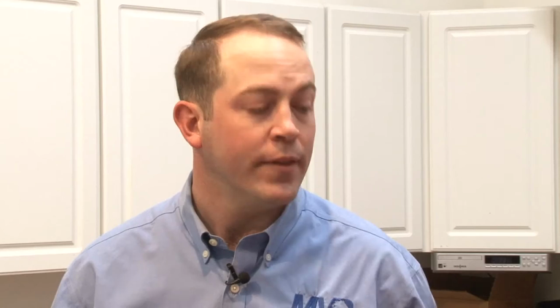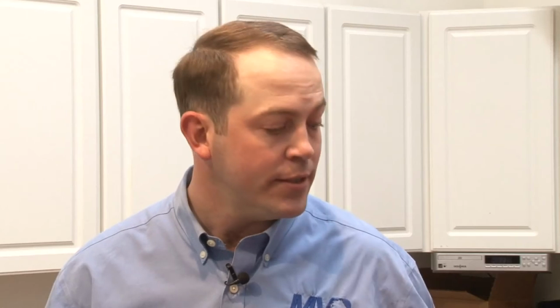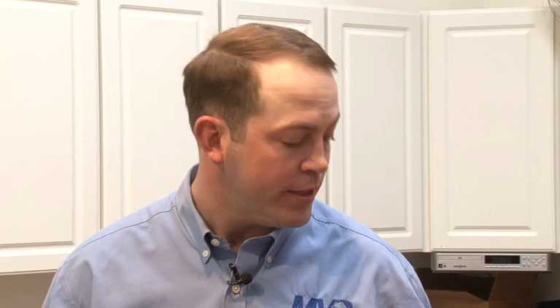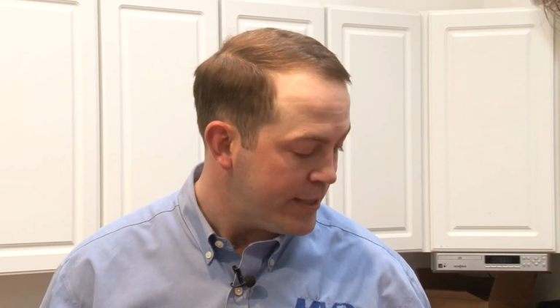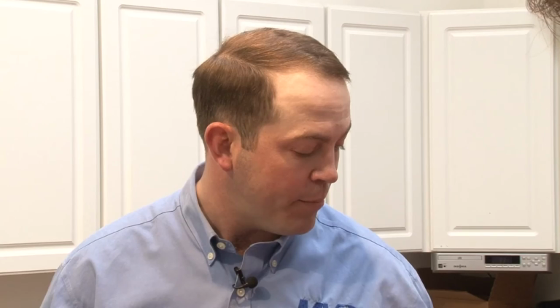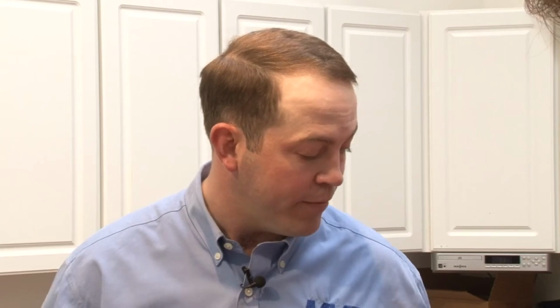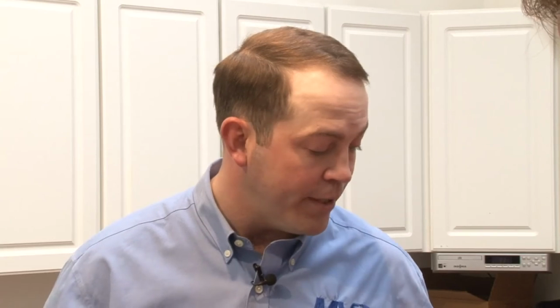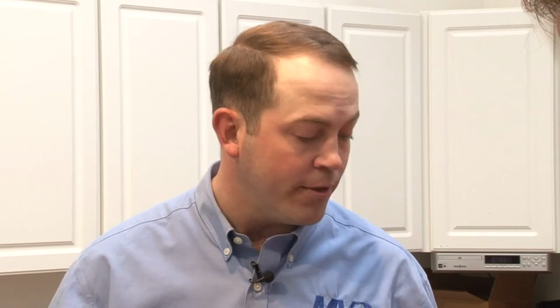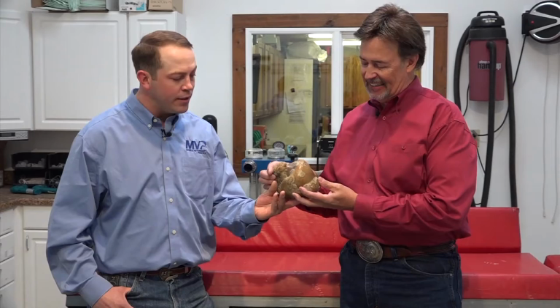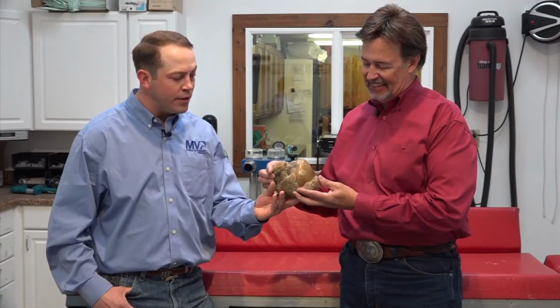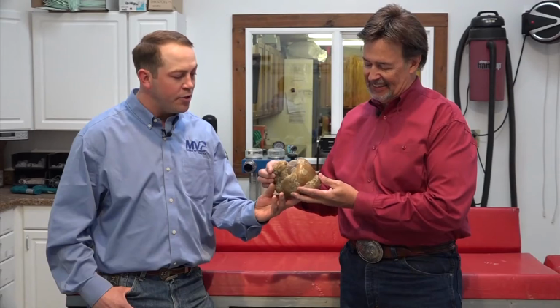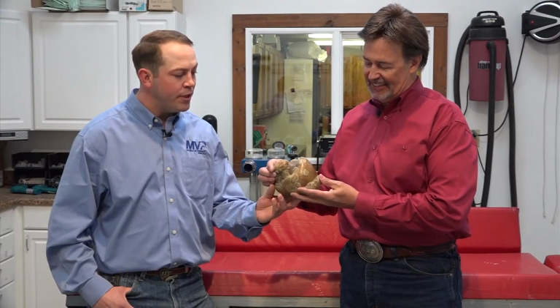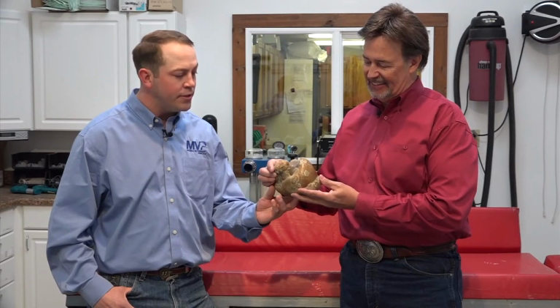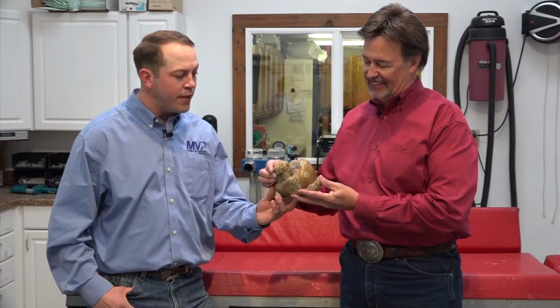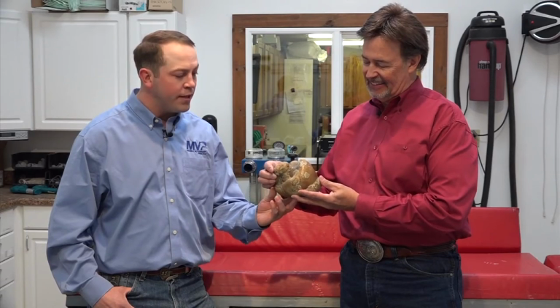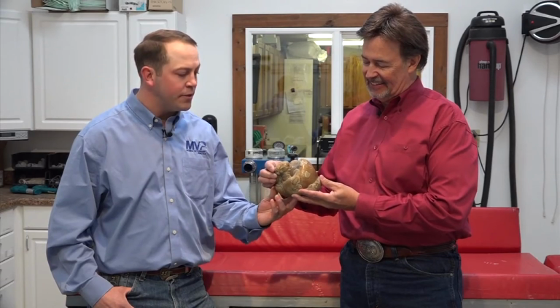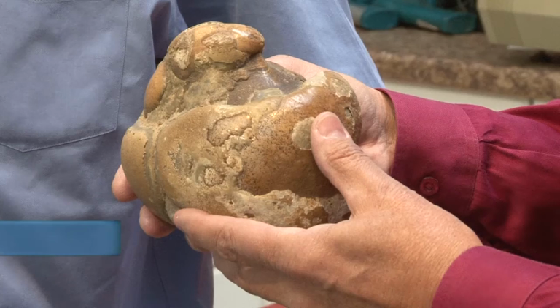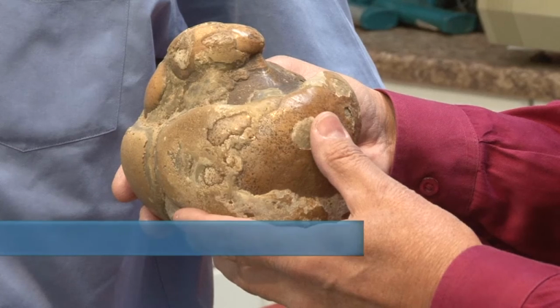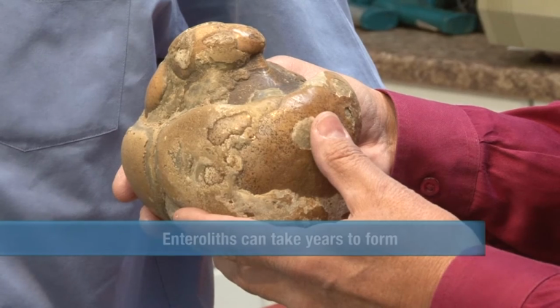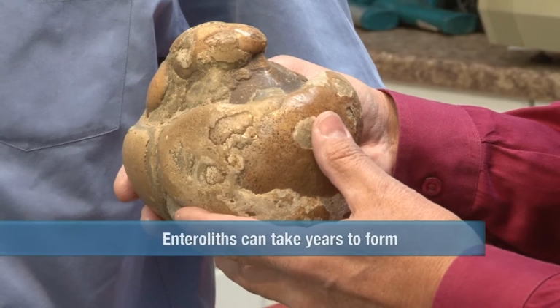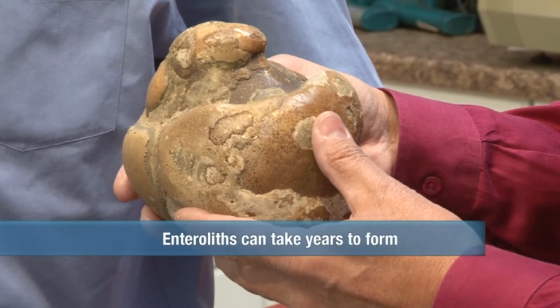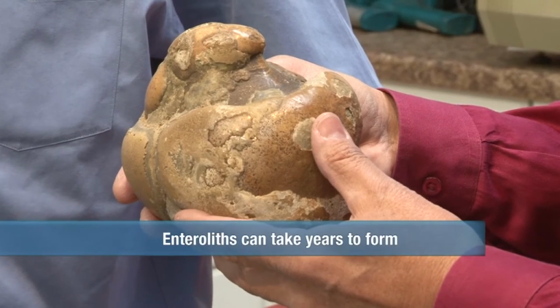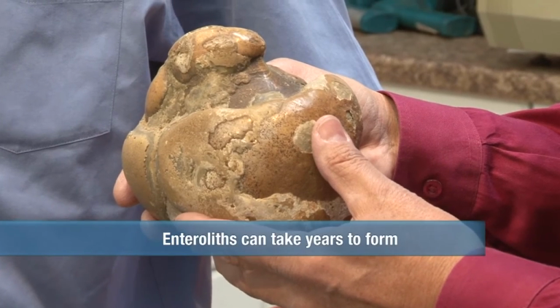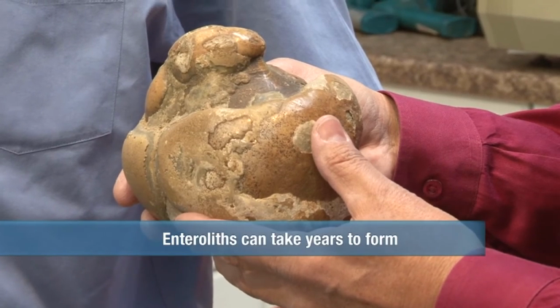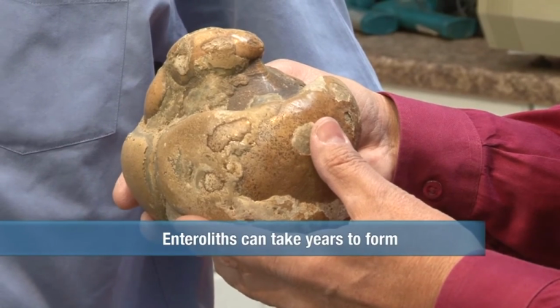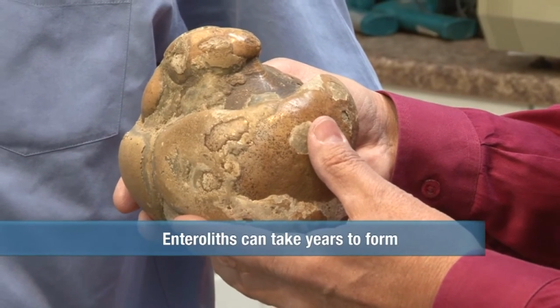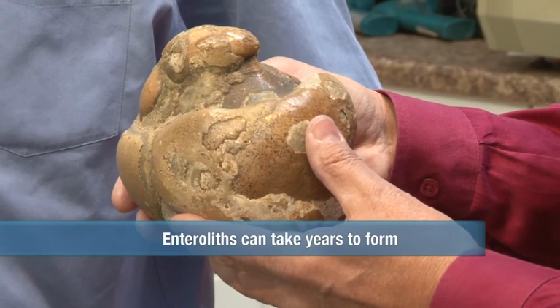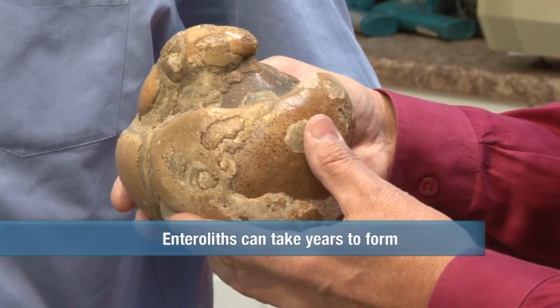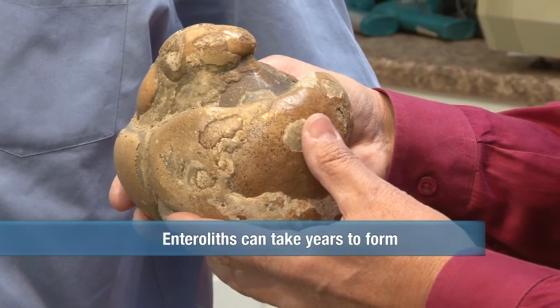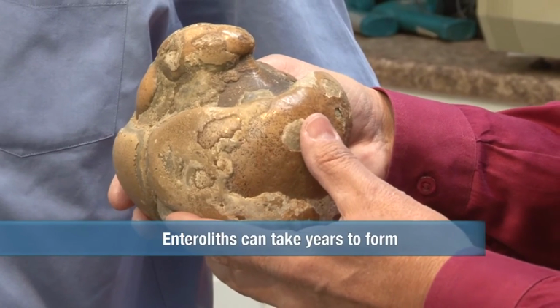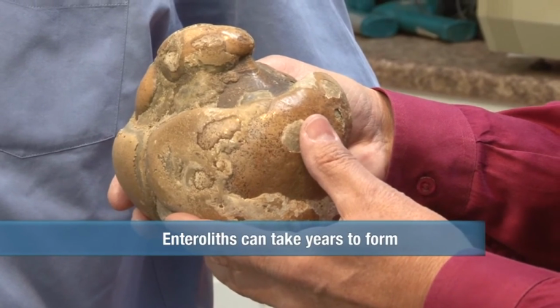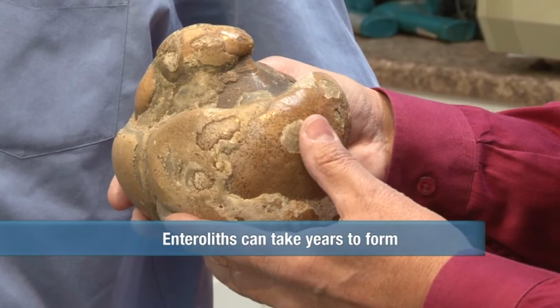This is an example of an enterolith — an accumulation of calcium and other minerals that was removed from the colon of a horse during surgery.